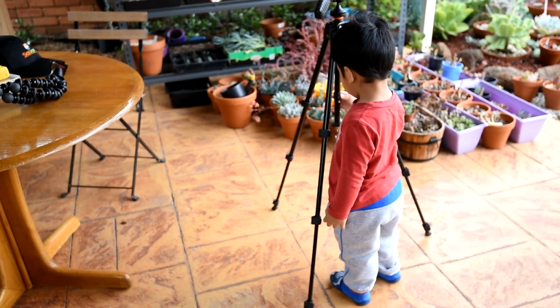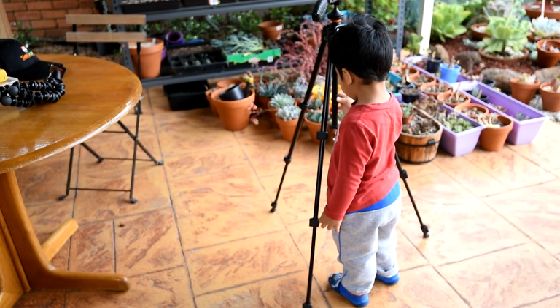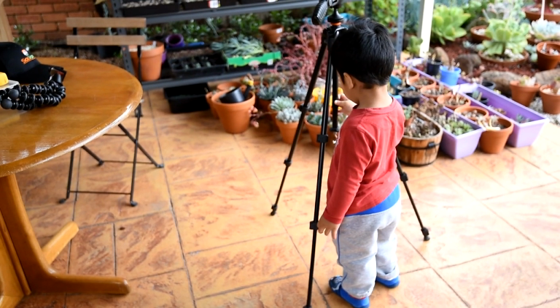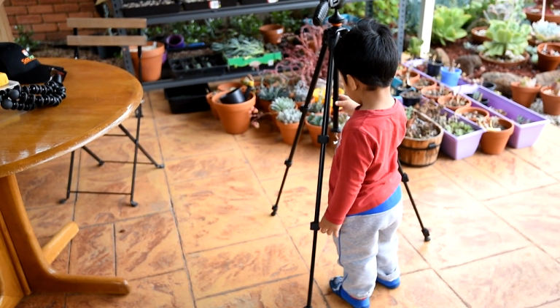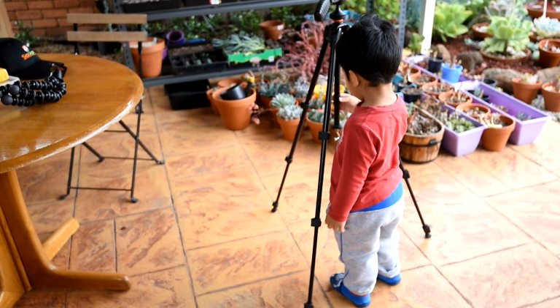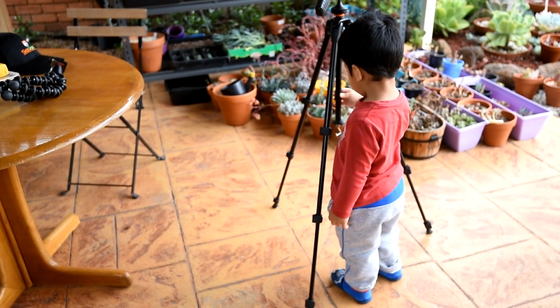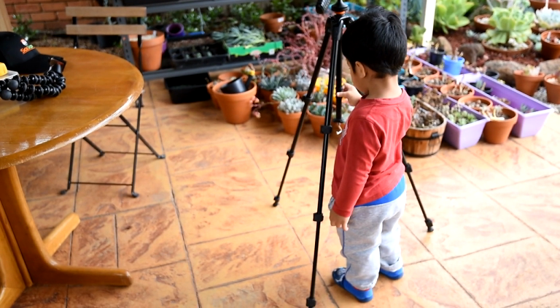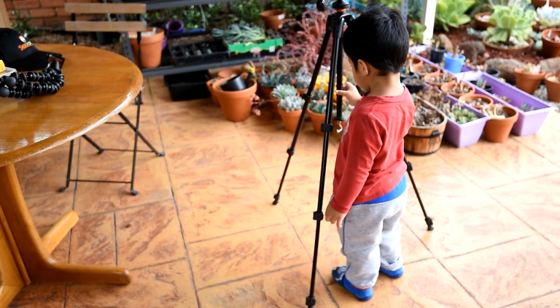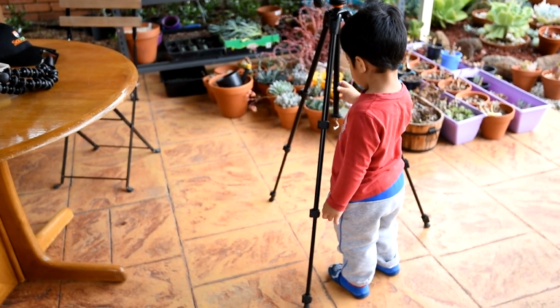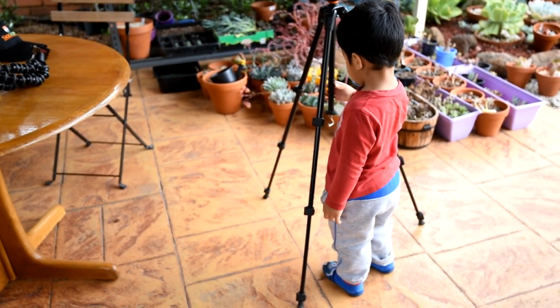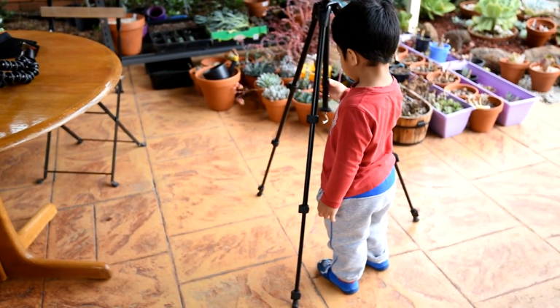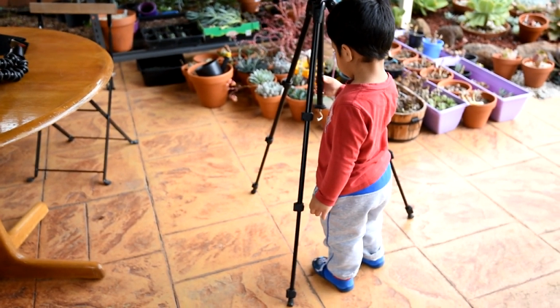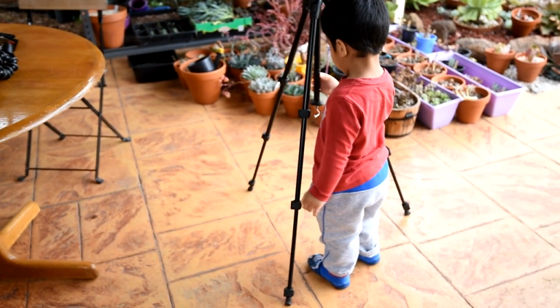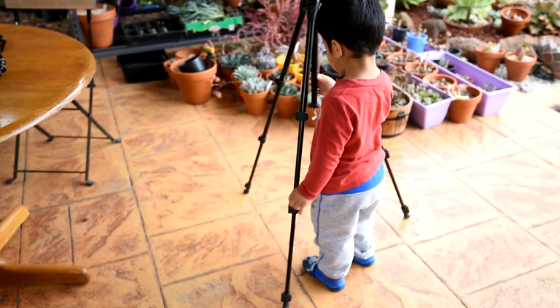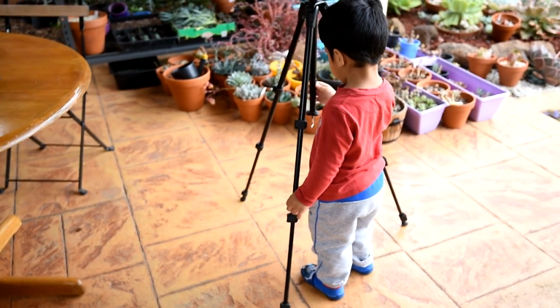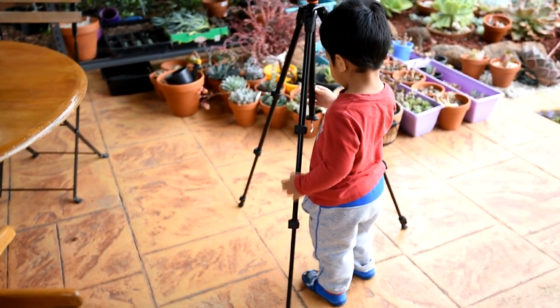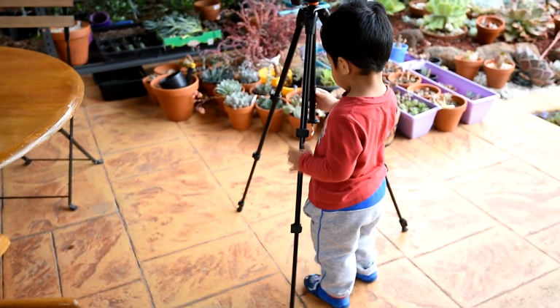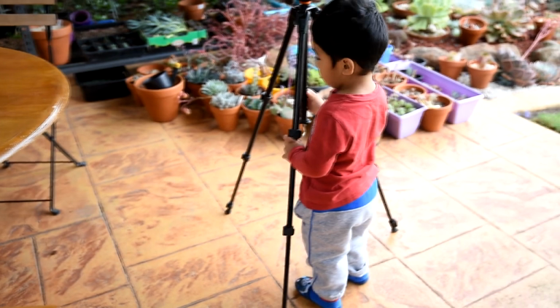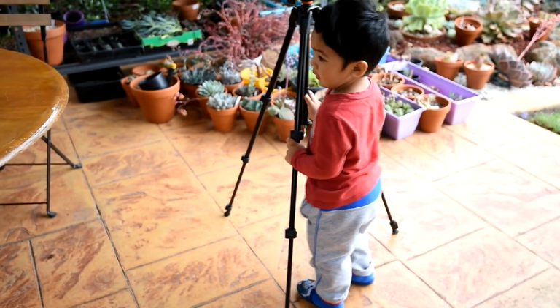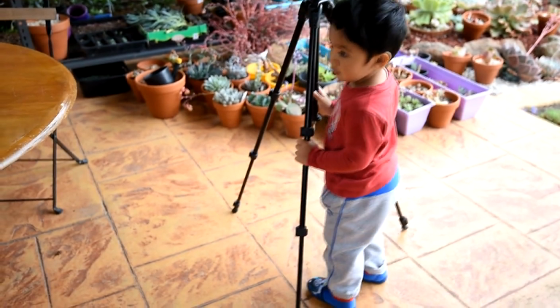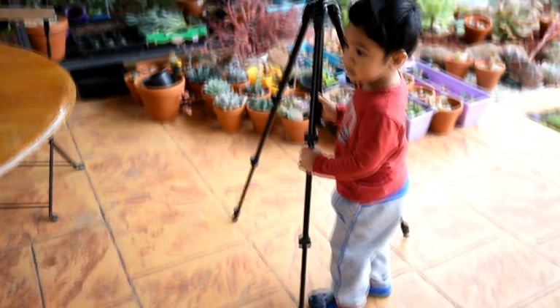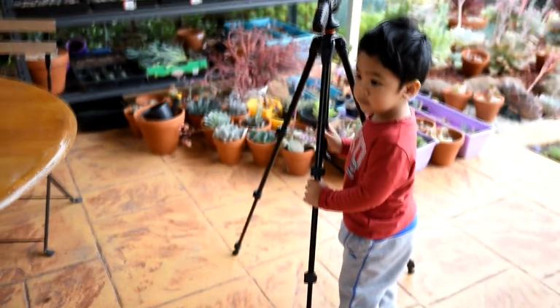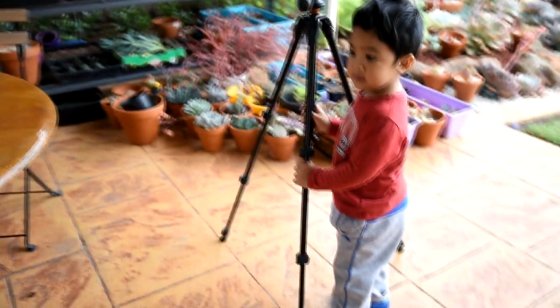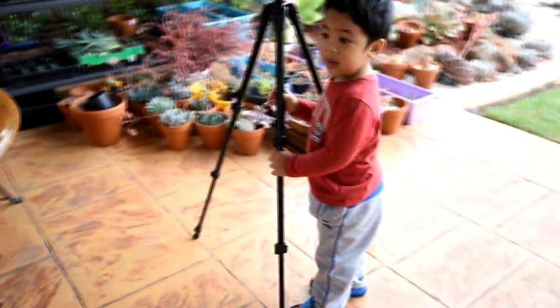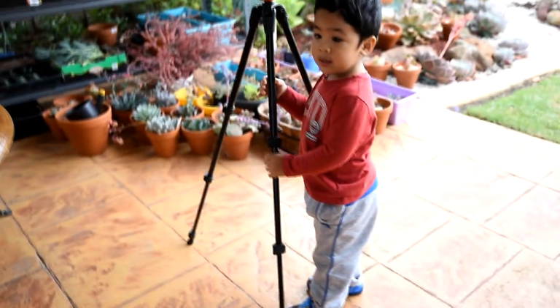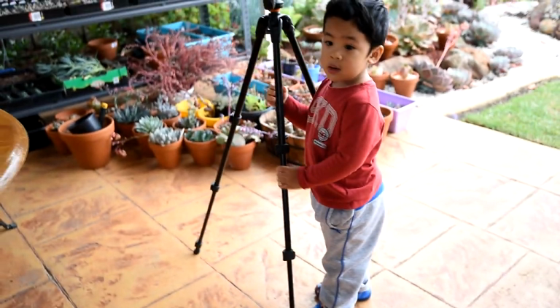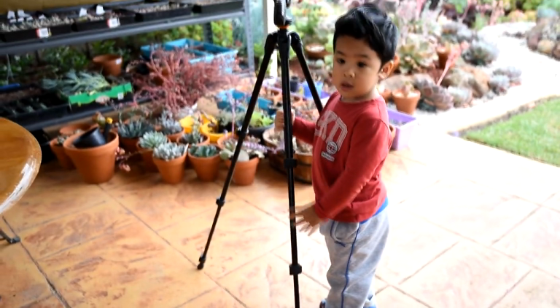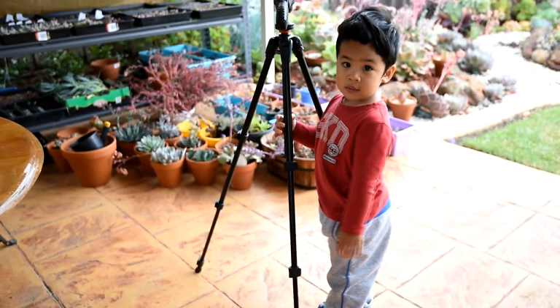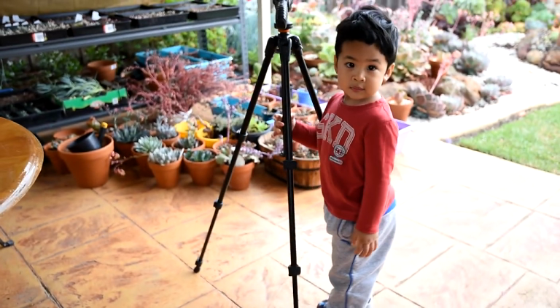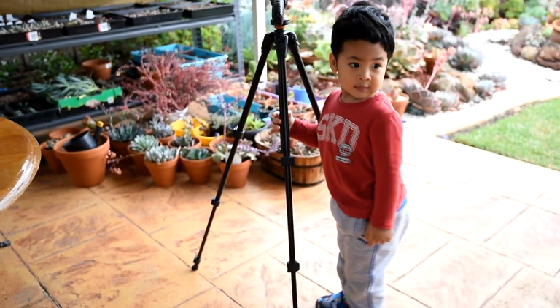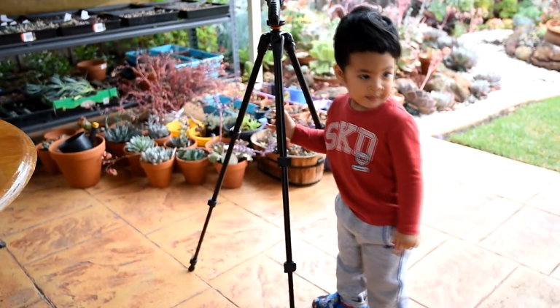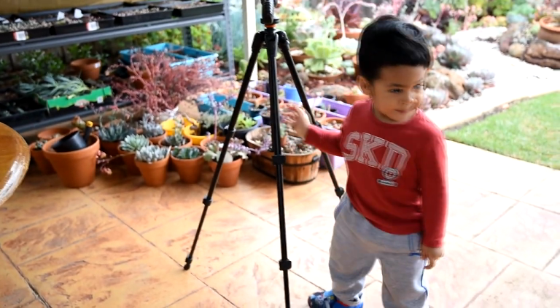Oh, and in case you were looking for Zach — Zachy, hi!